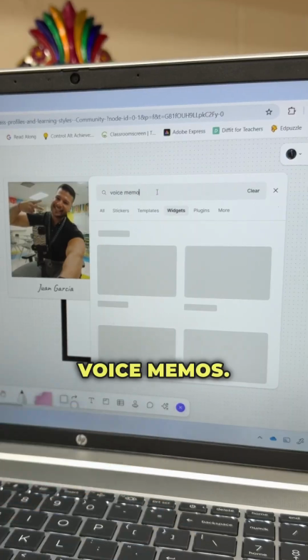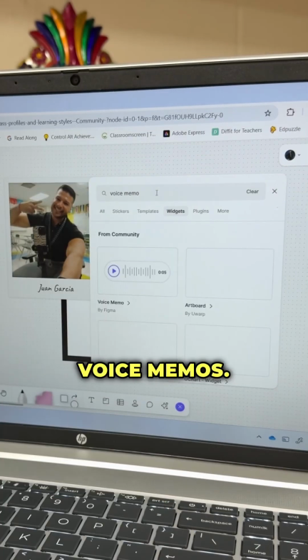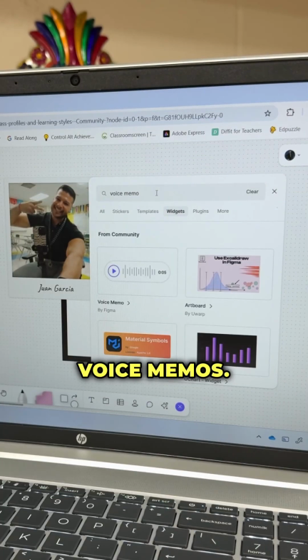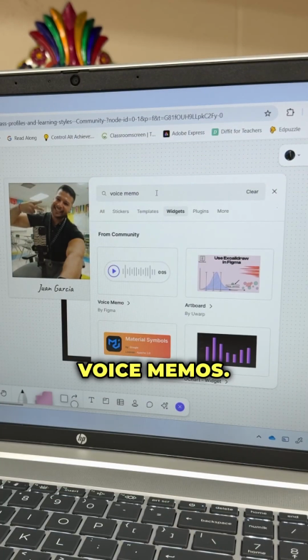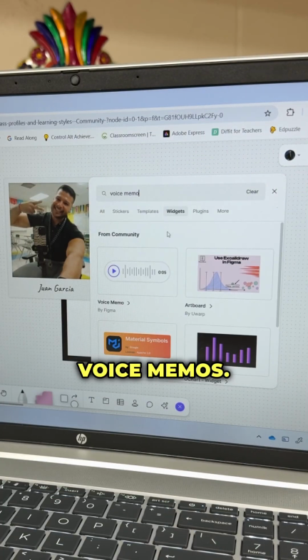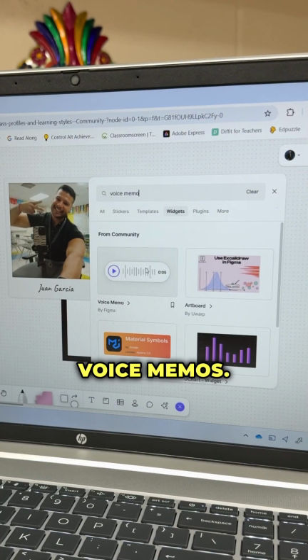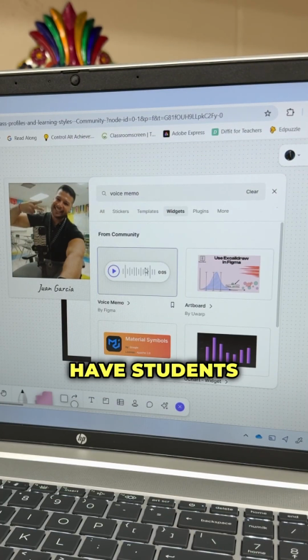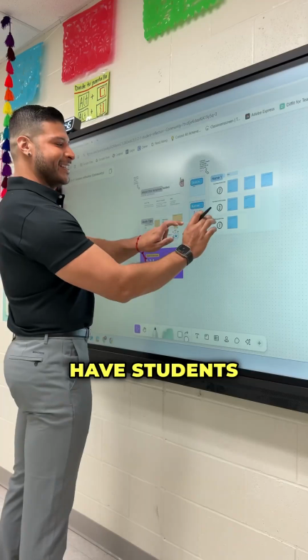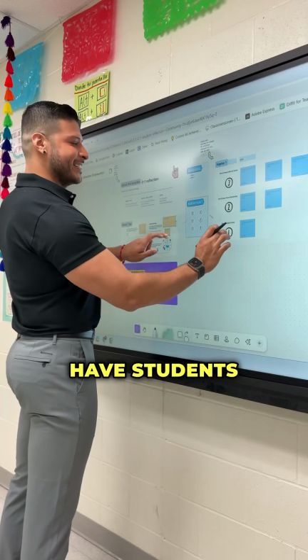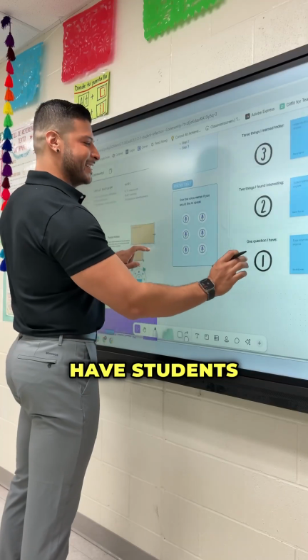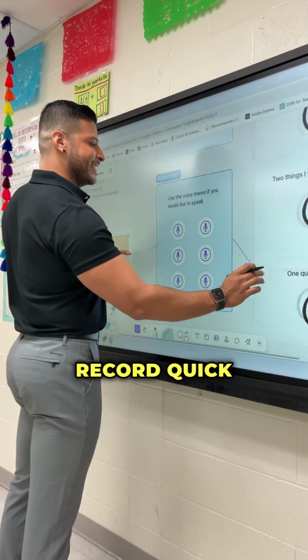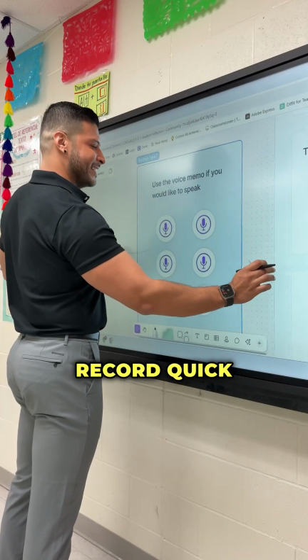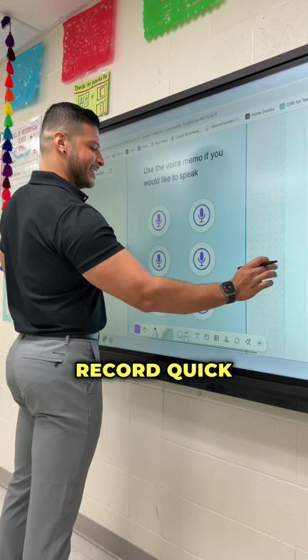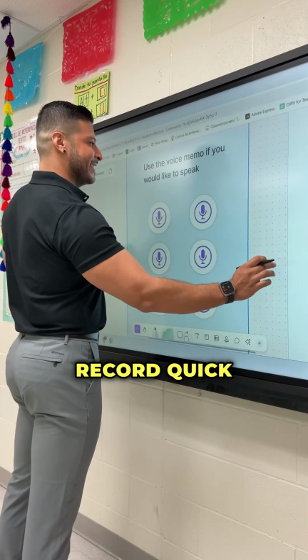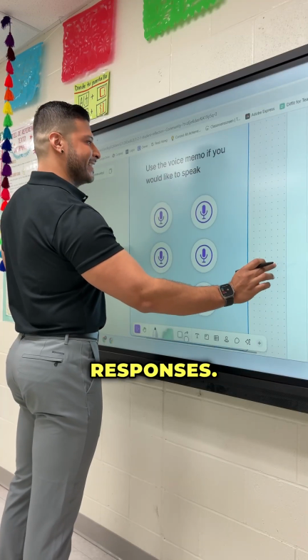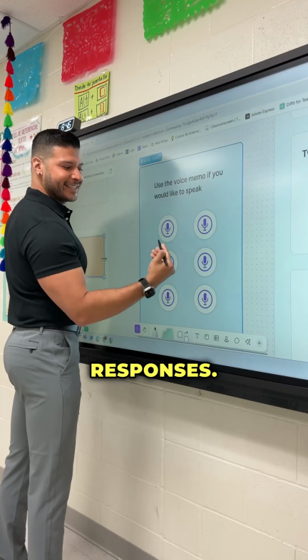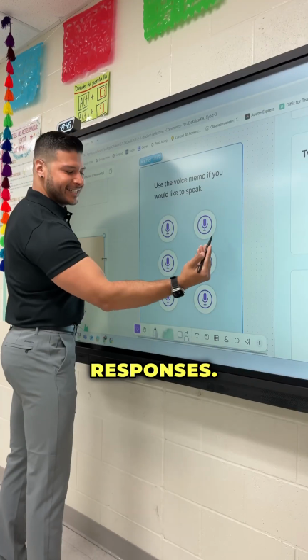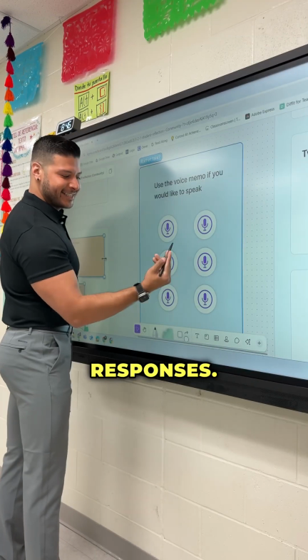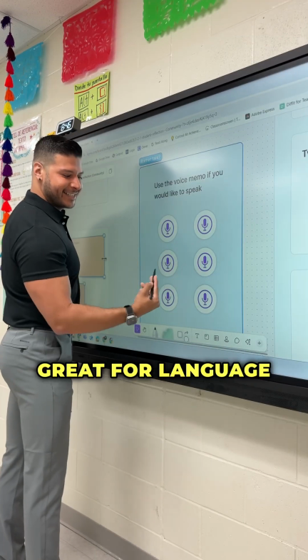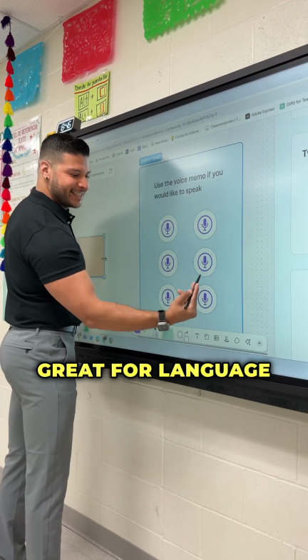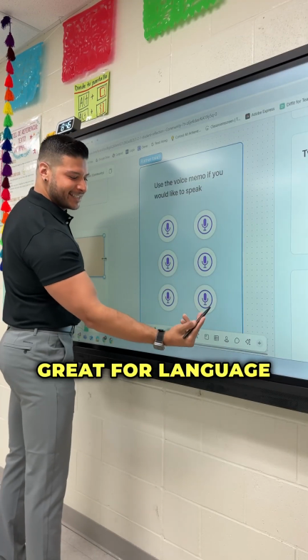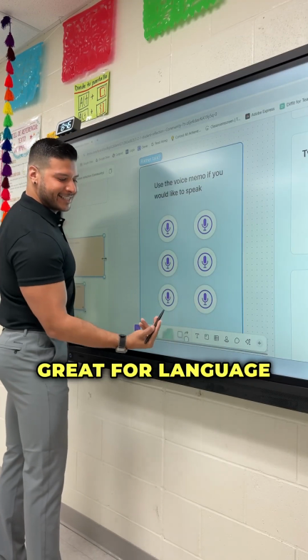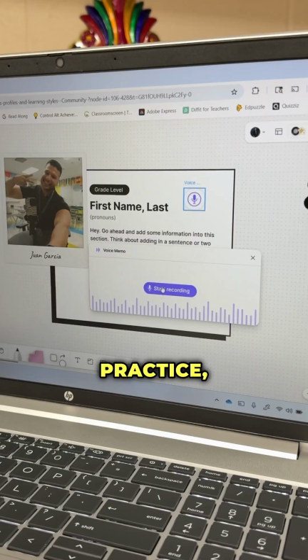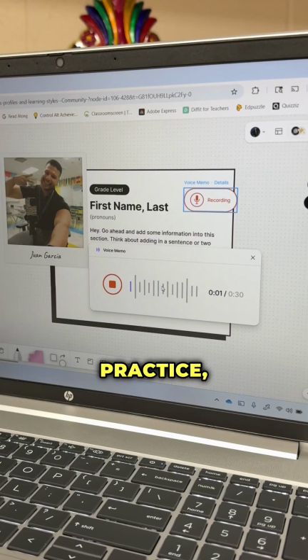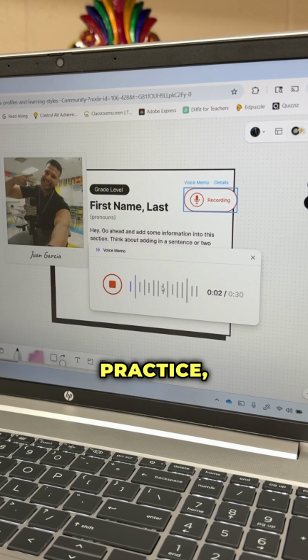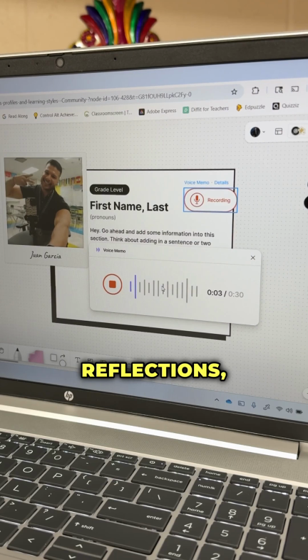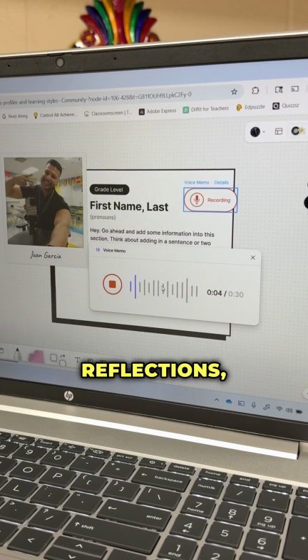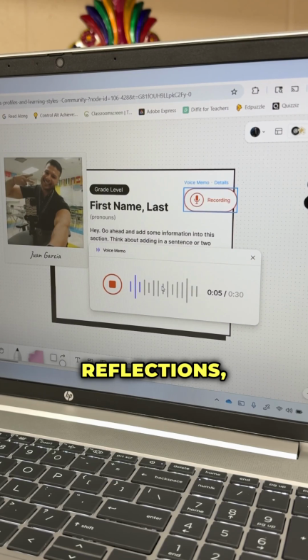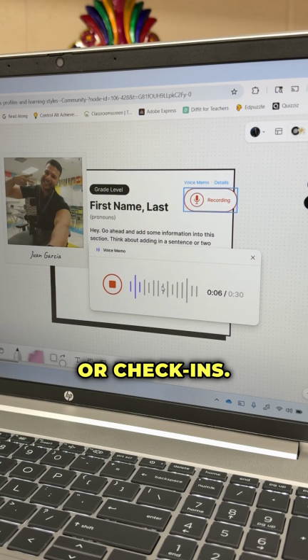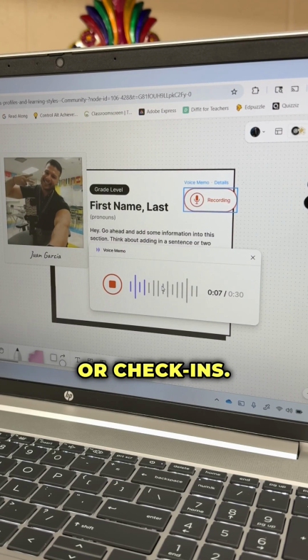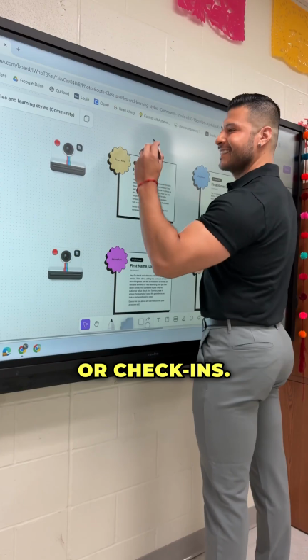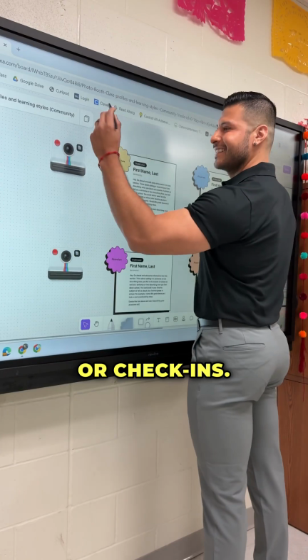Voice memos. Have students record quick responses. Great for language practice, reflections, or check-ins.